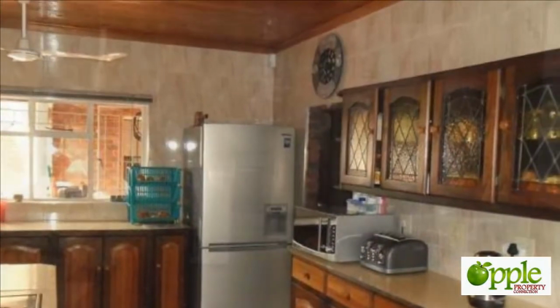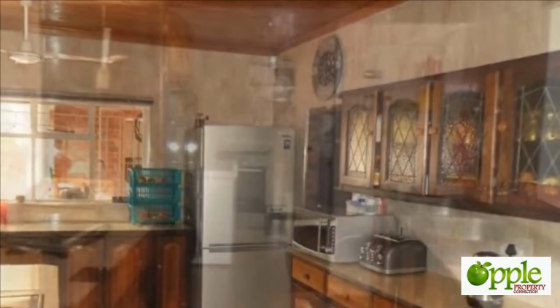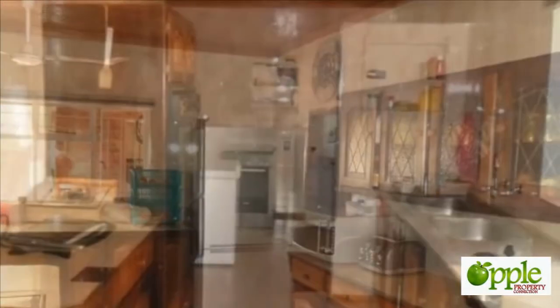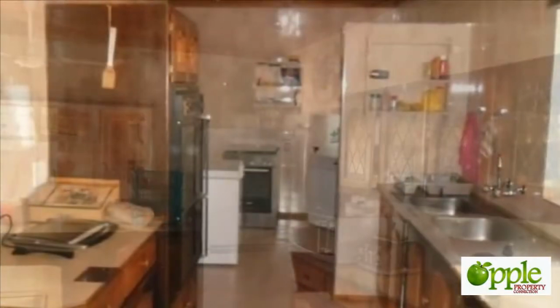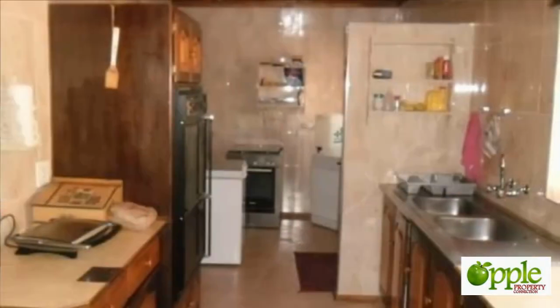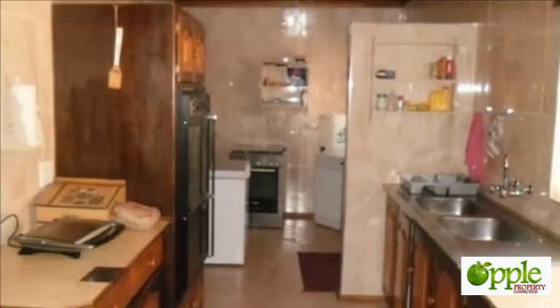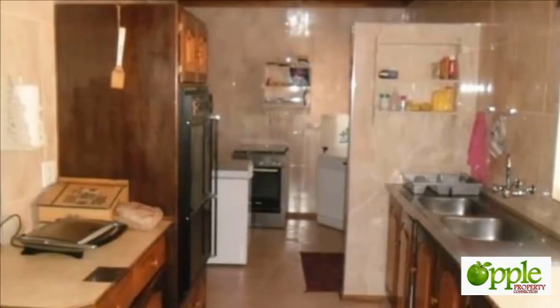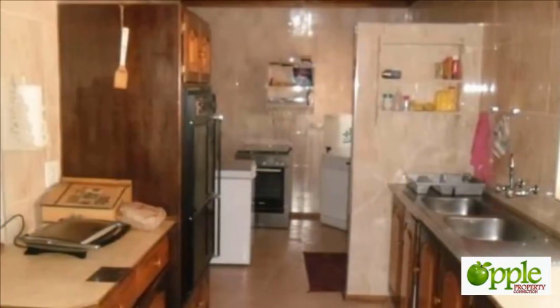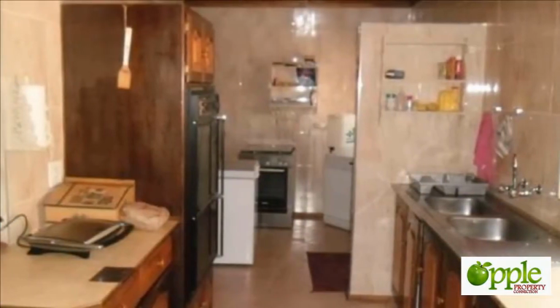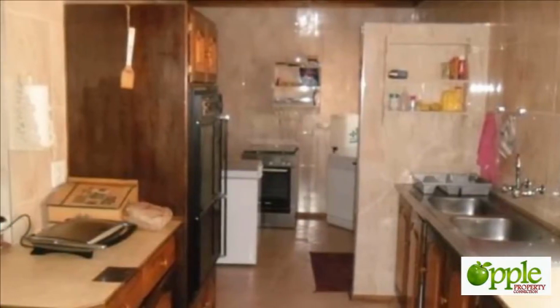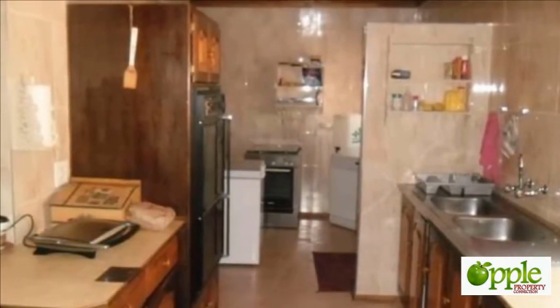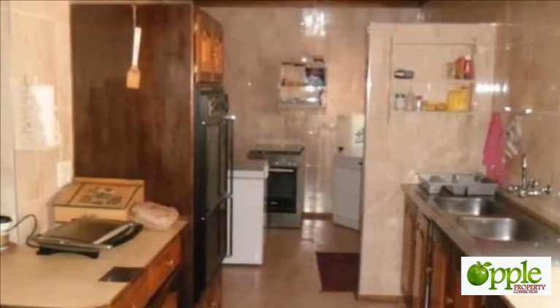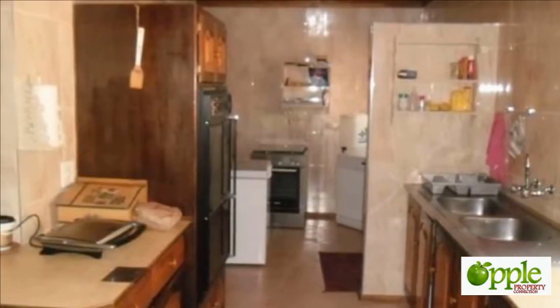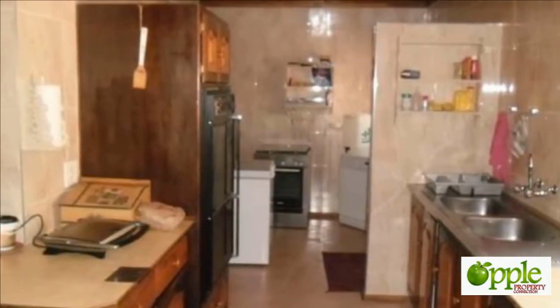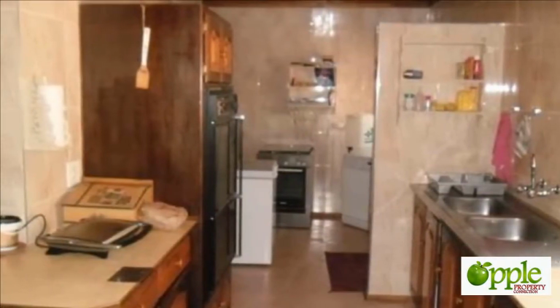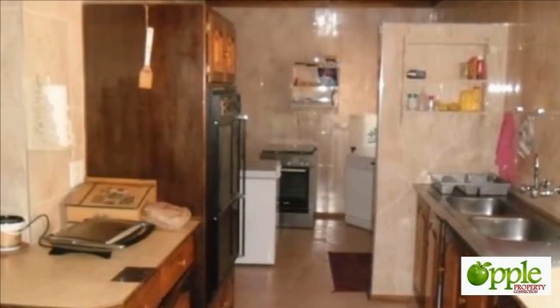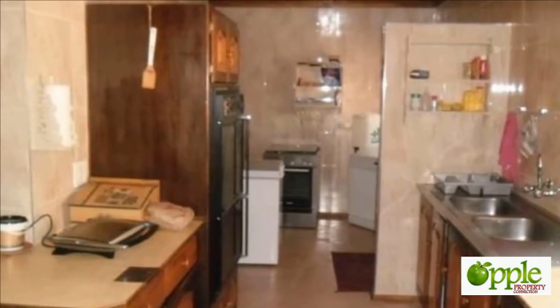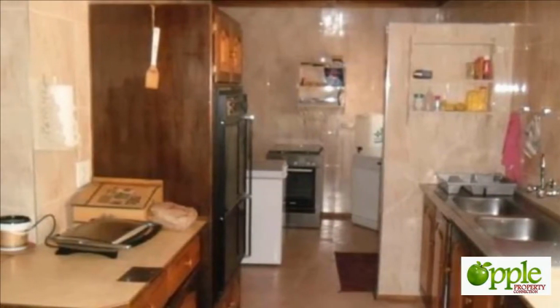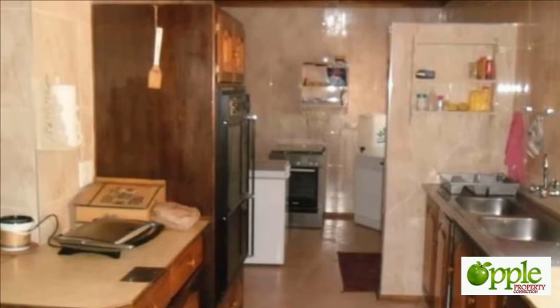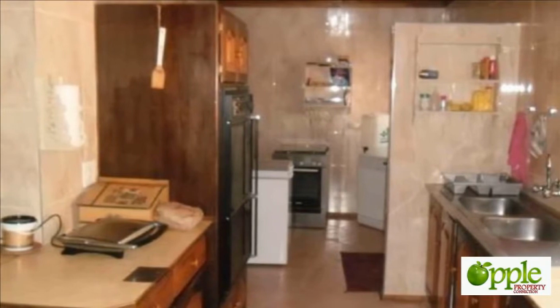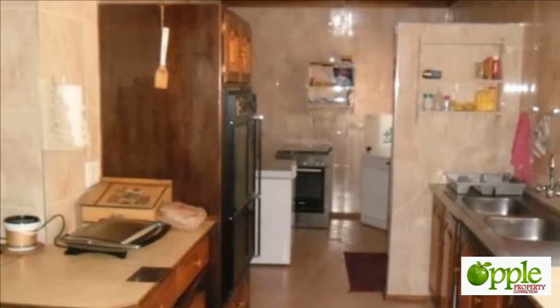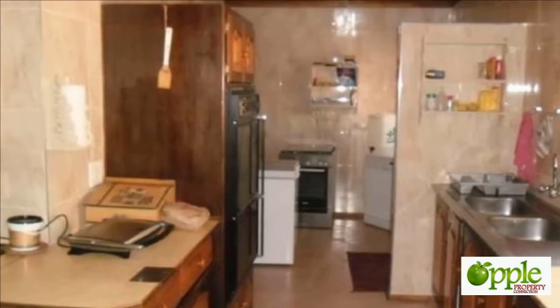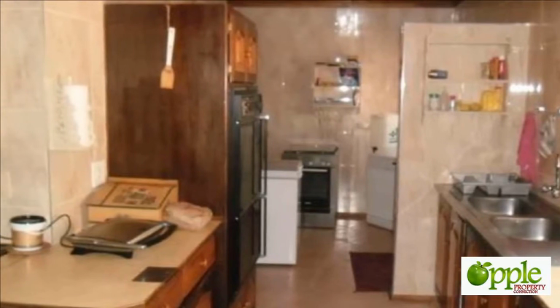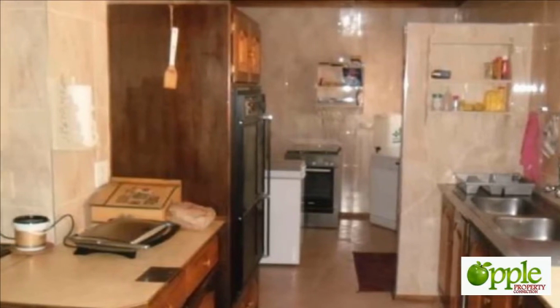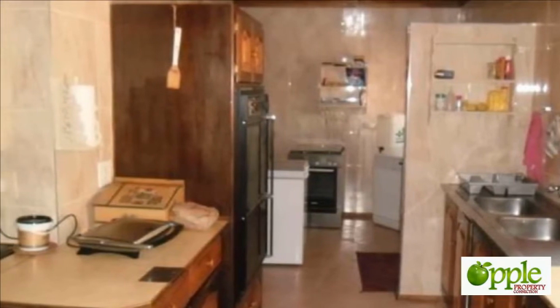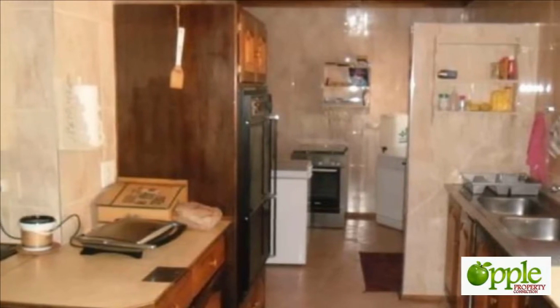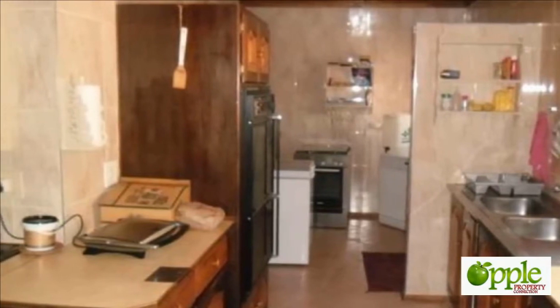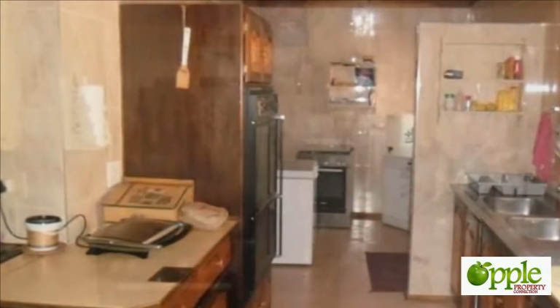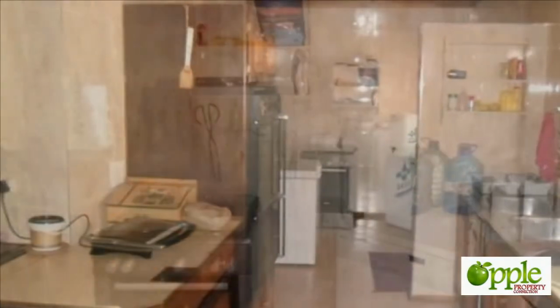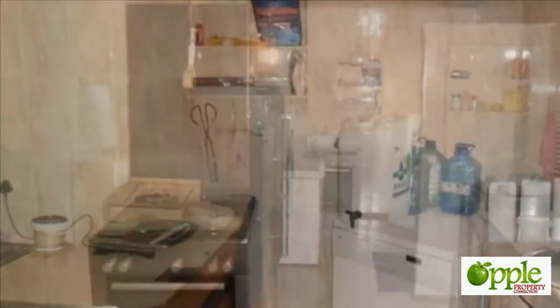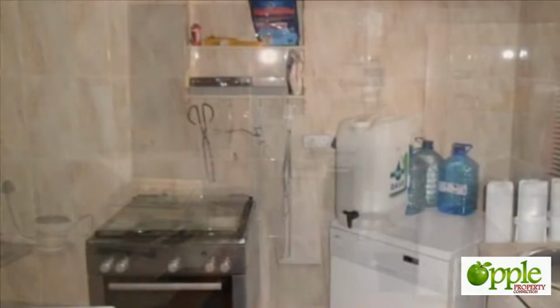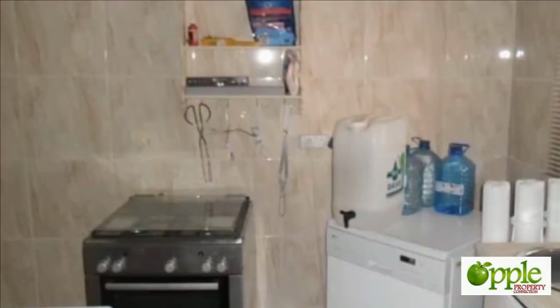Granny flat: one bedroom, kitchen, bathroom, and living room — 70 square meters.